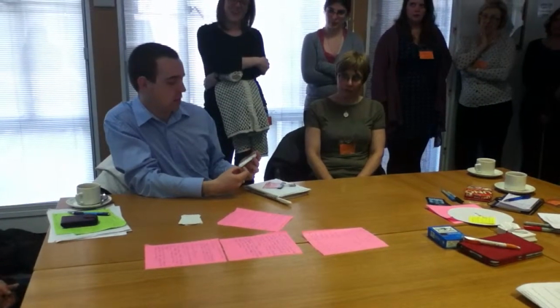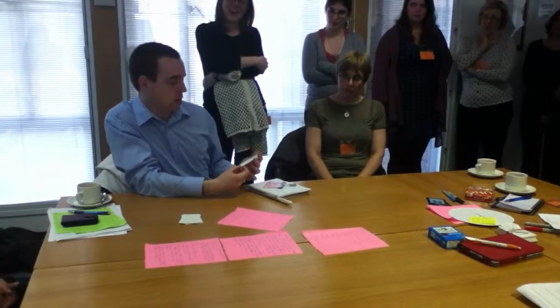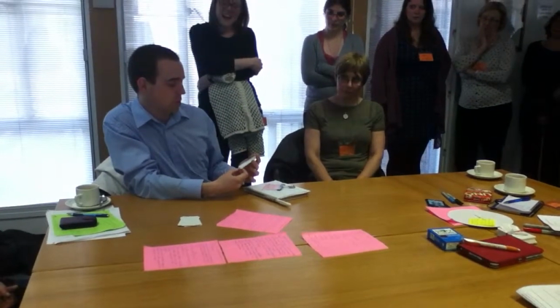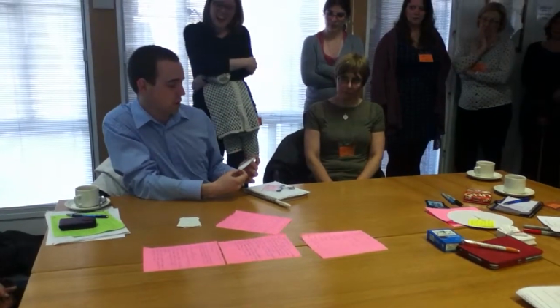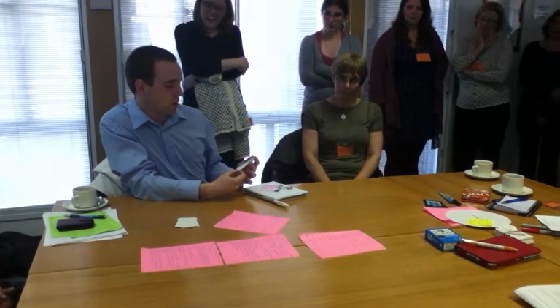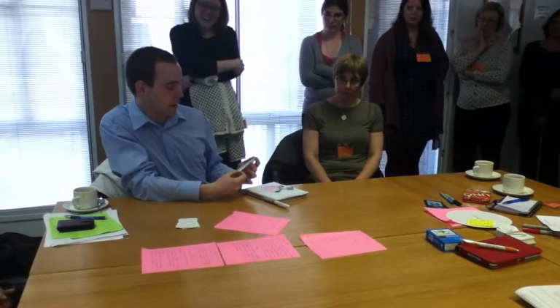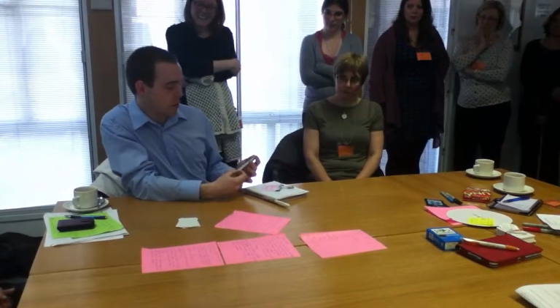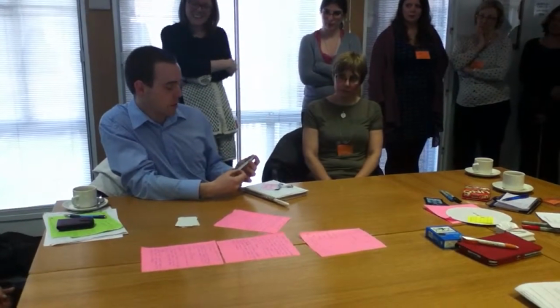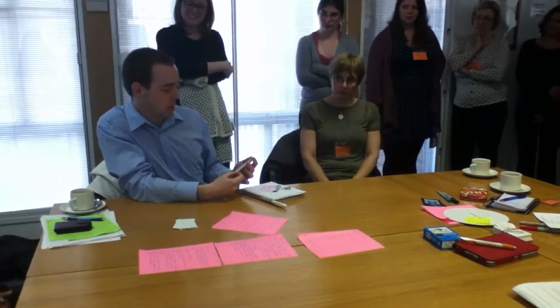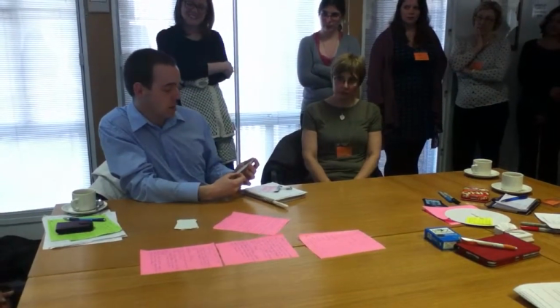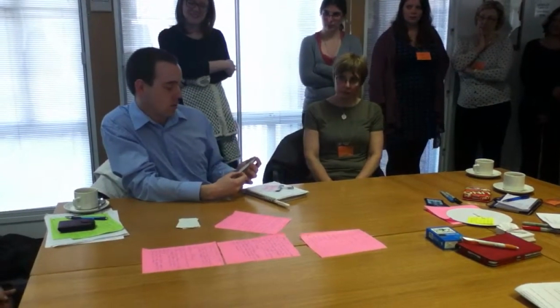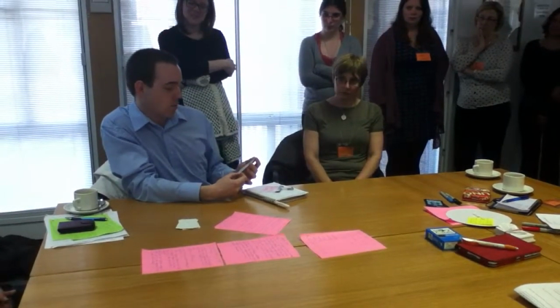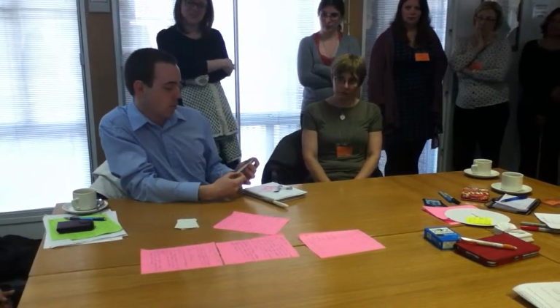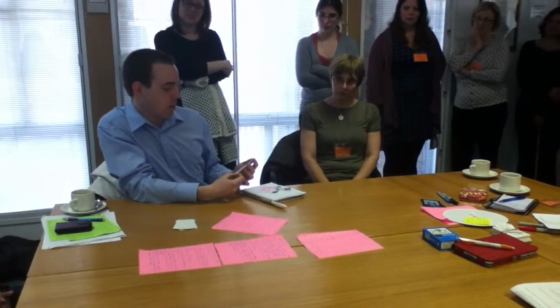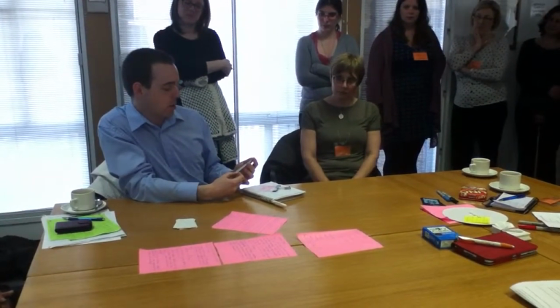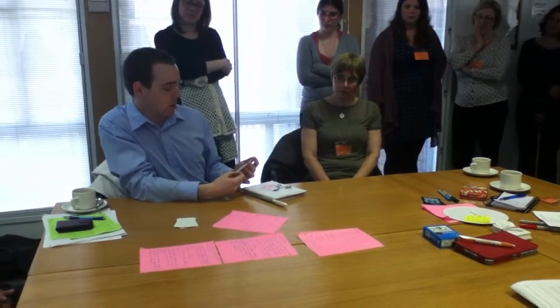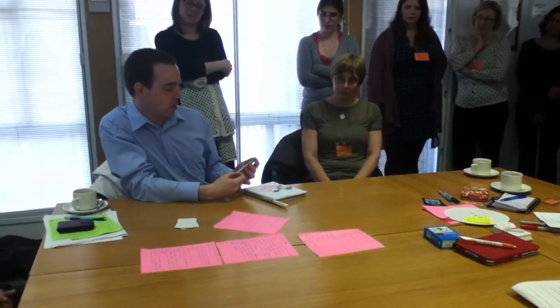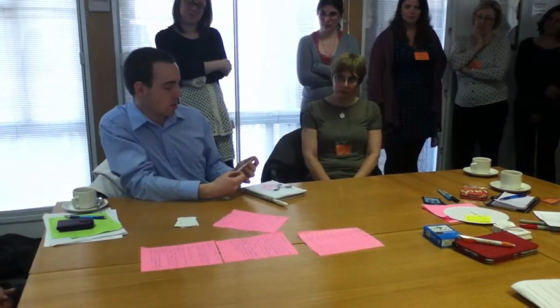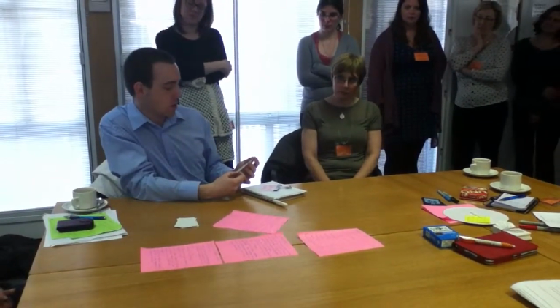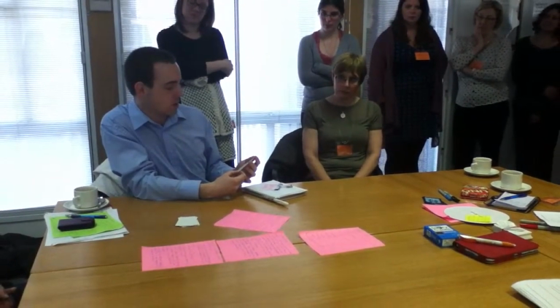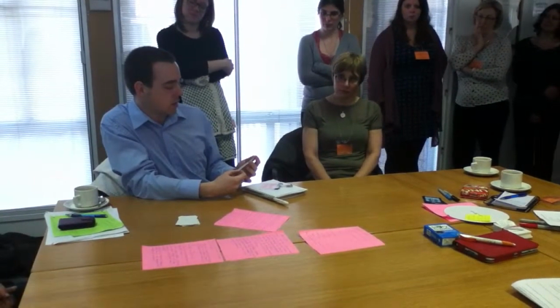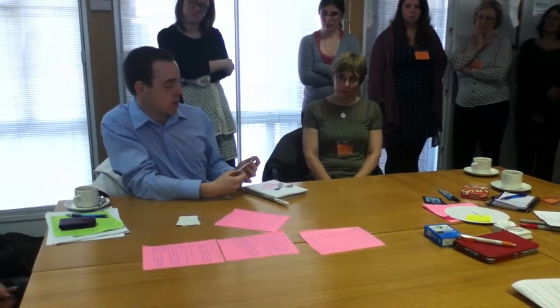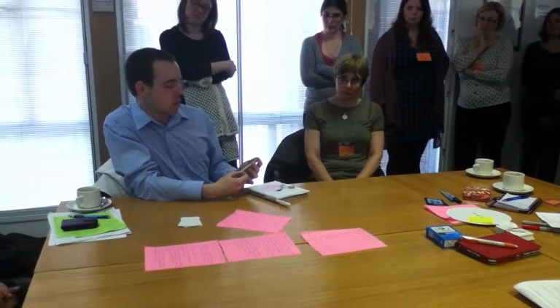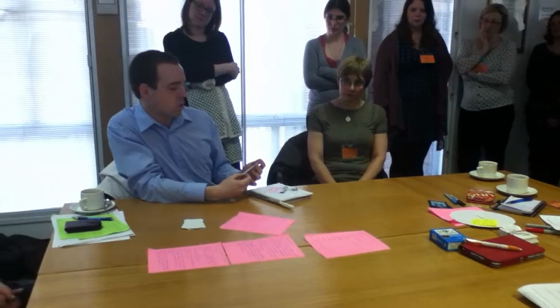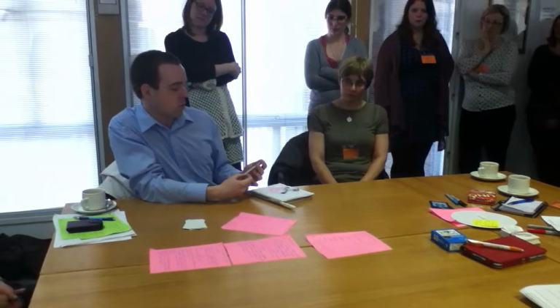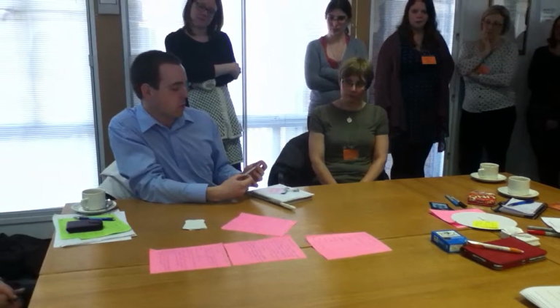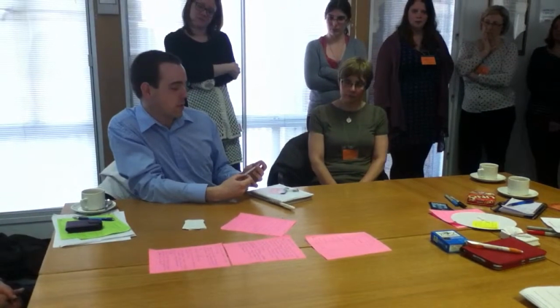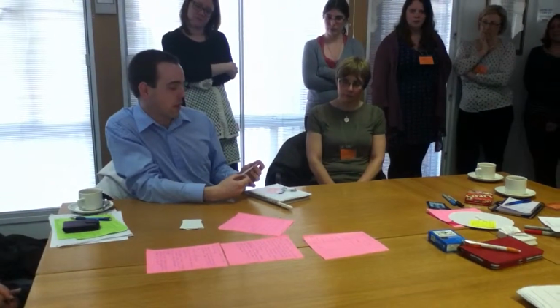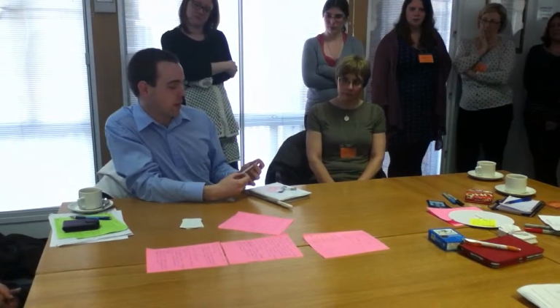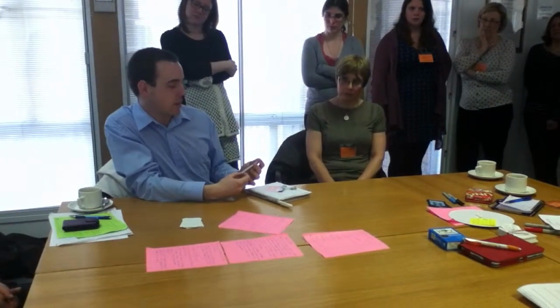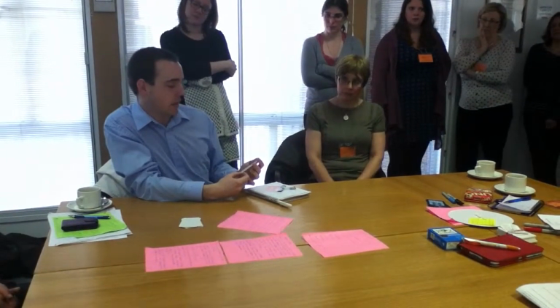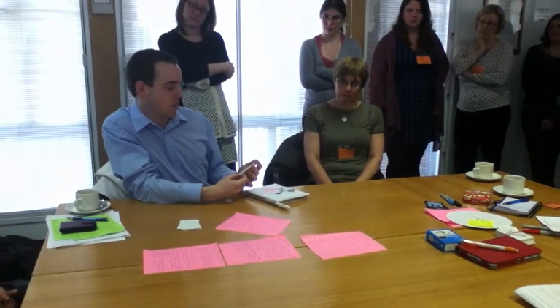Each card has a score out of ten in five different categories. The categories are Availability, Reliability, Currency, Authority, and Depth.